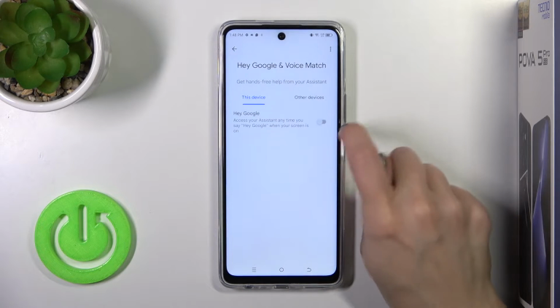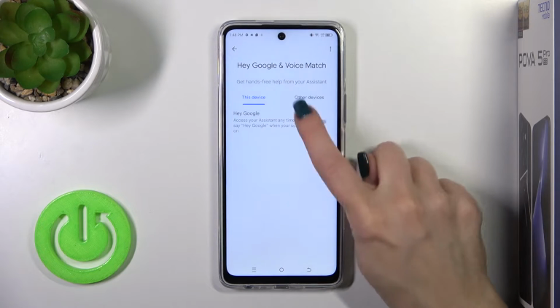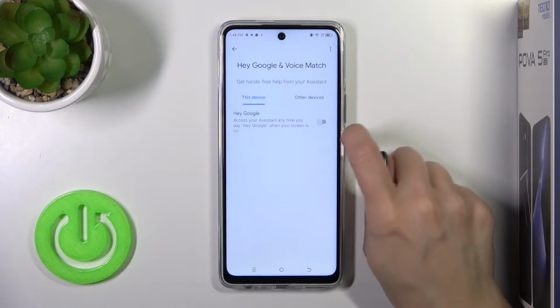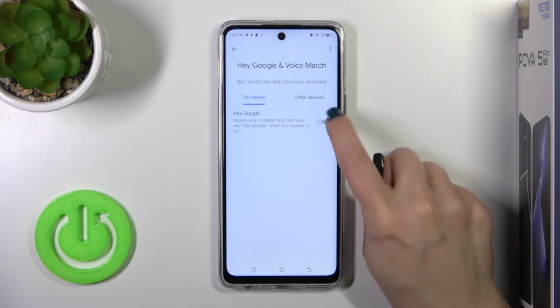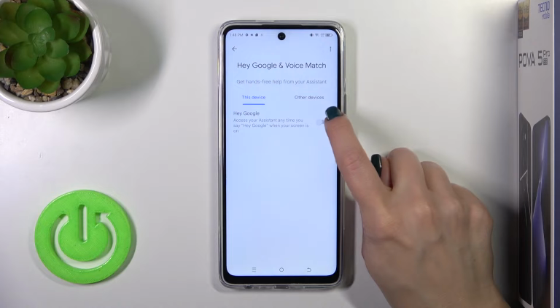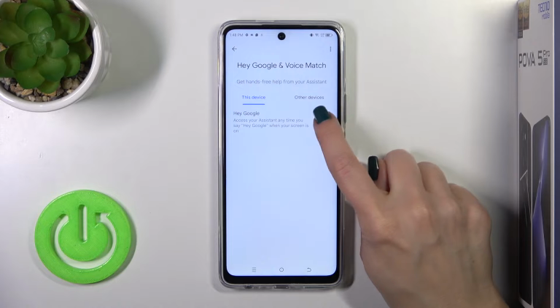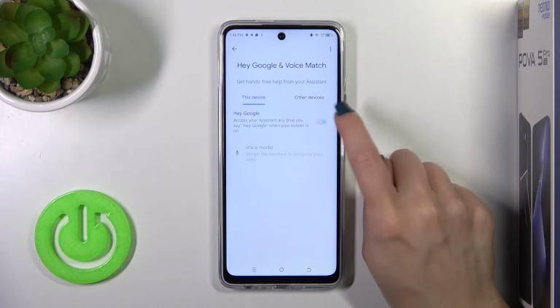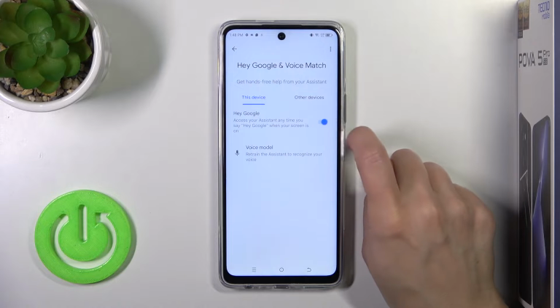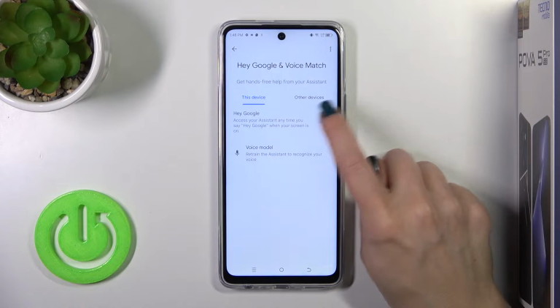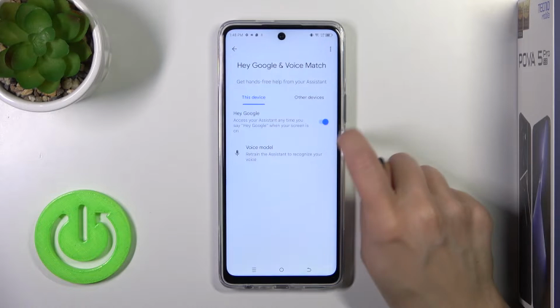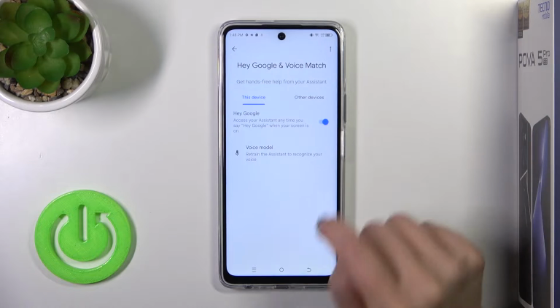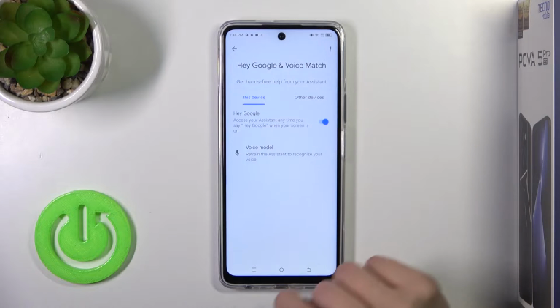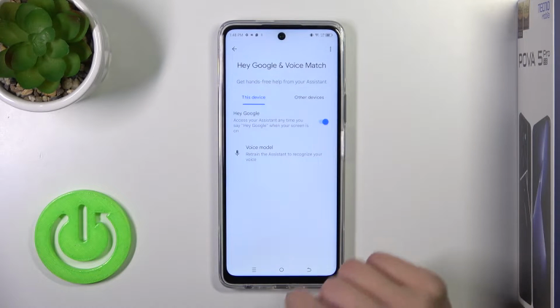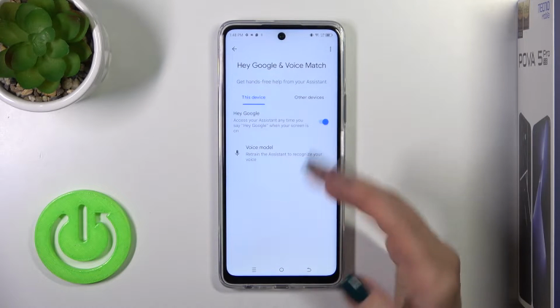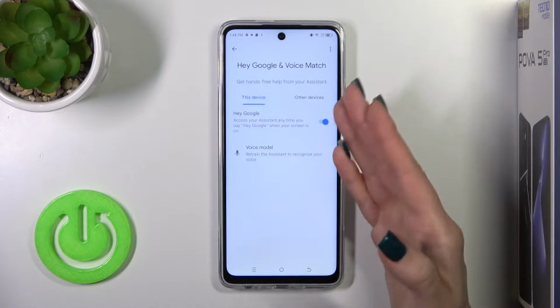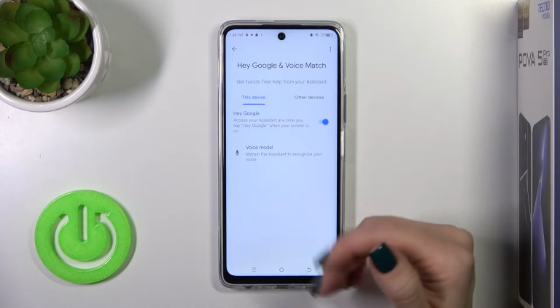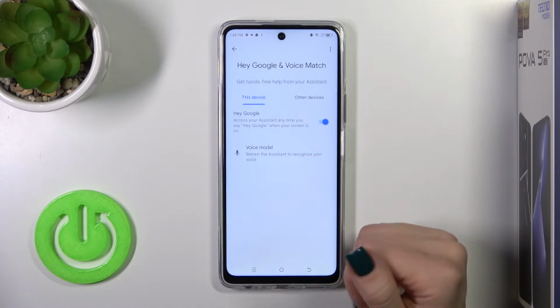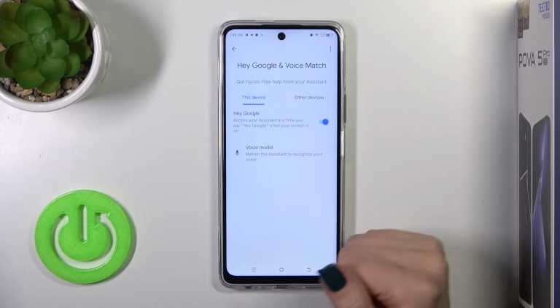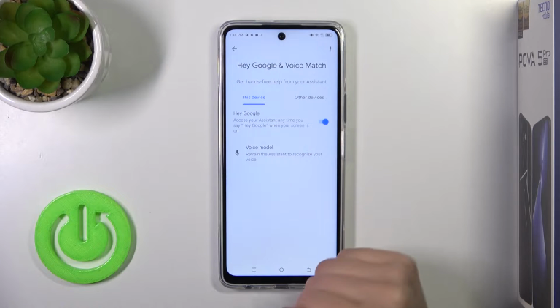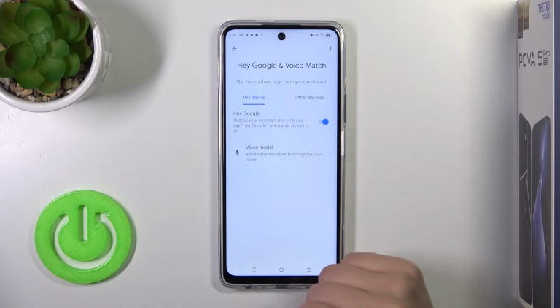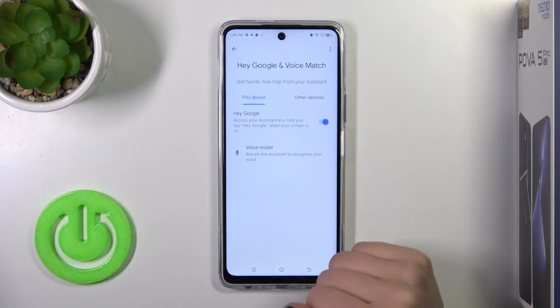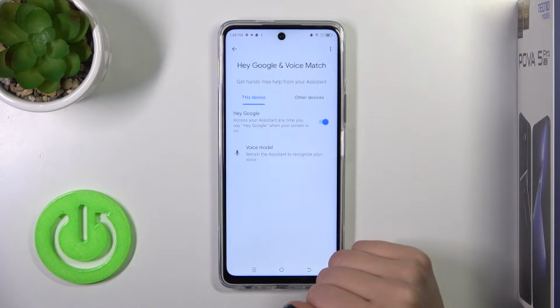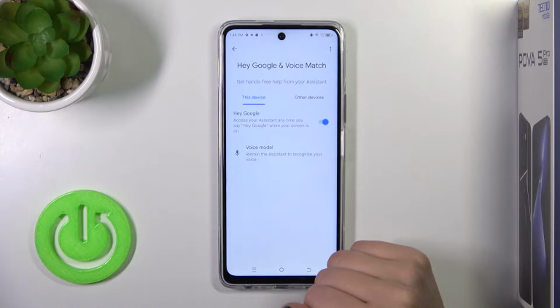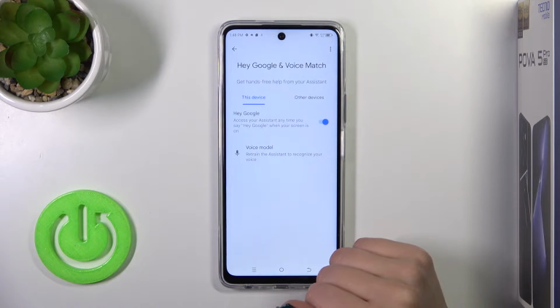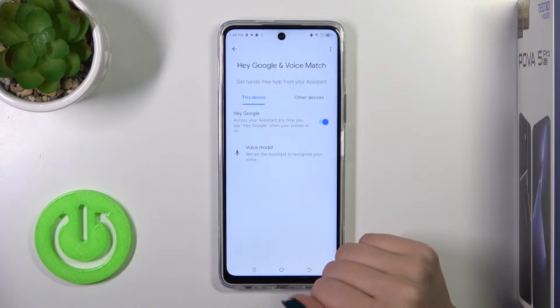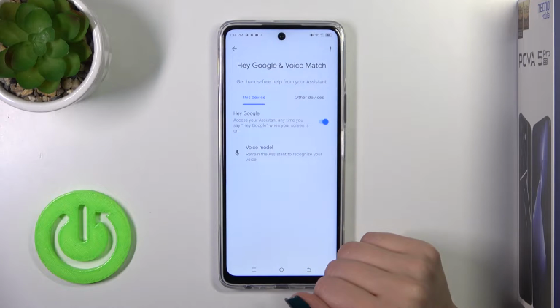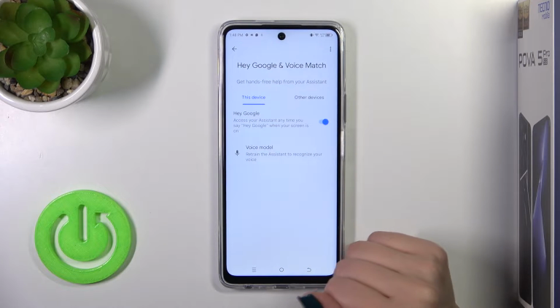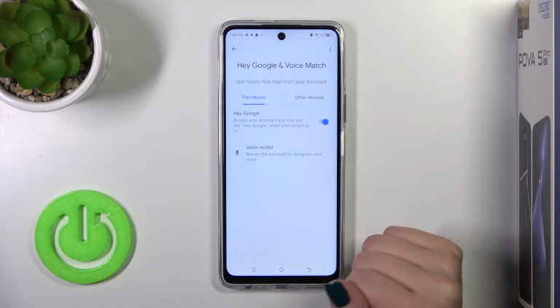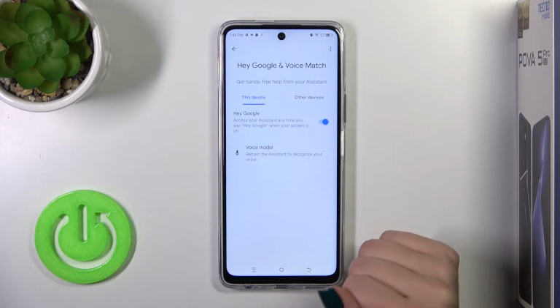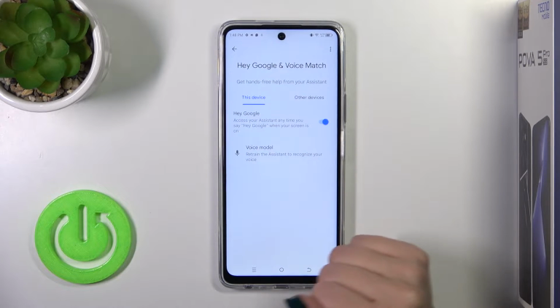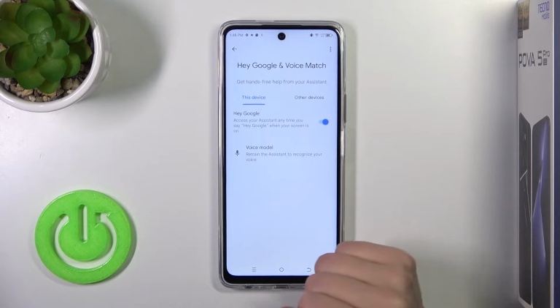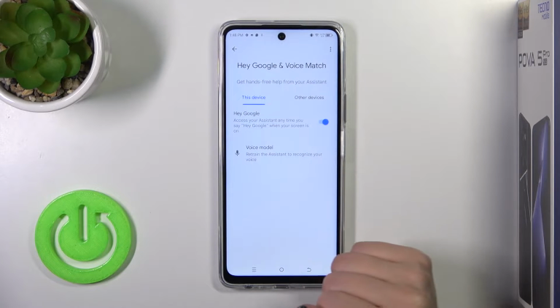To activate the Hey Google feature, click on the switcher, and now we can see that the Hey Google option is successfully enabled.